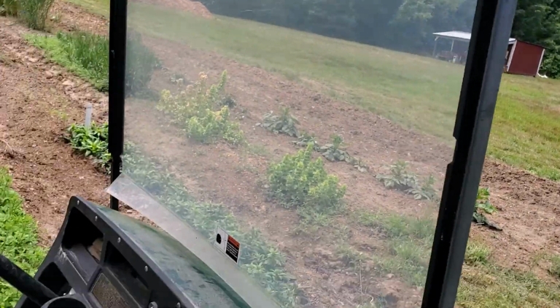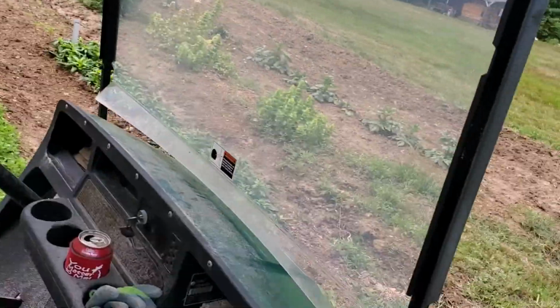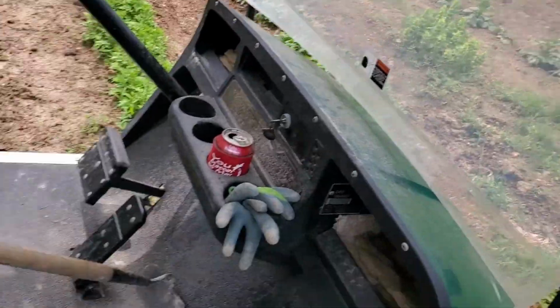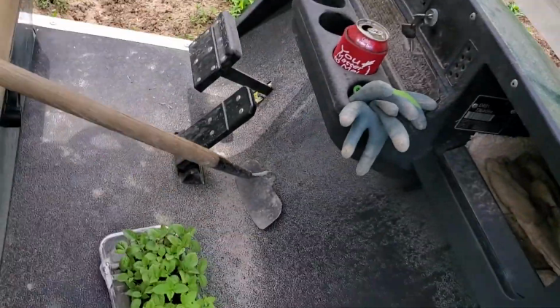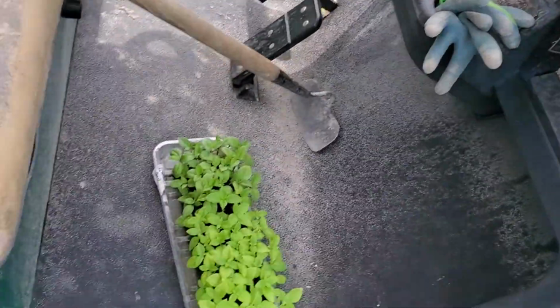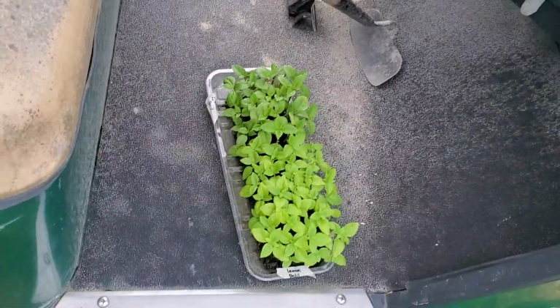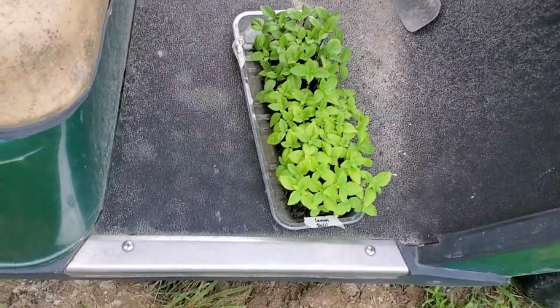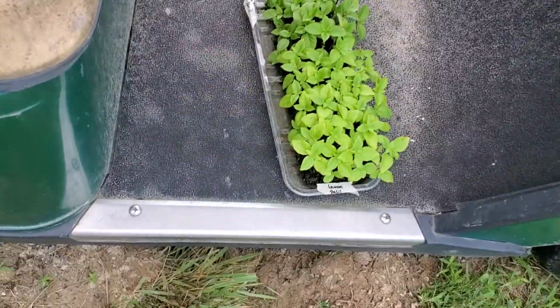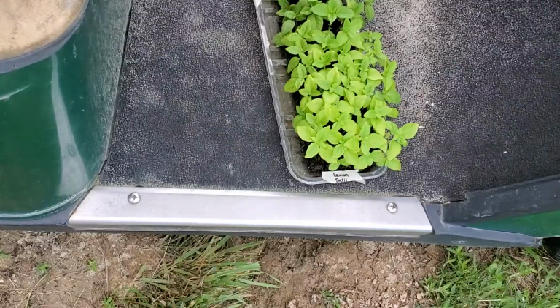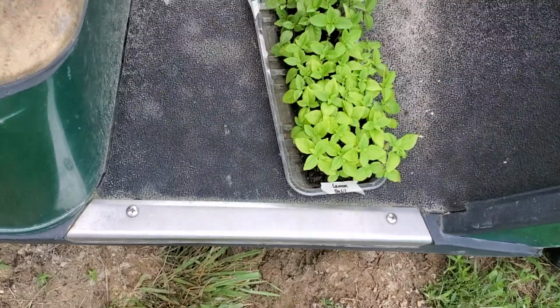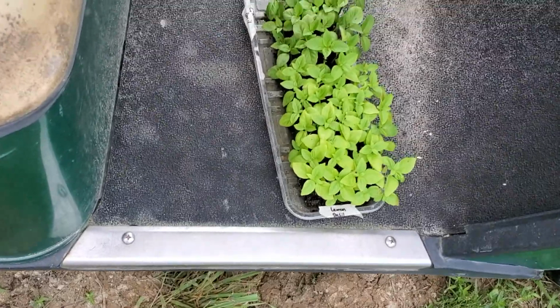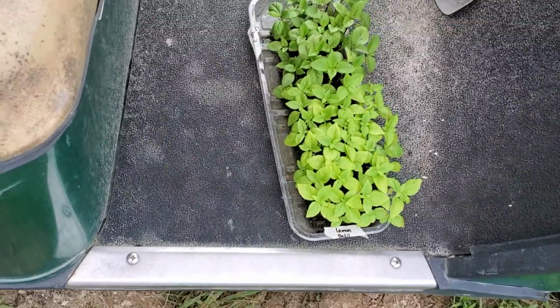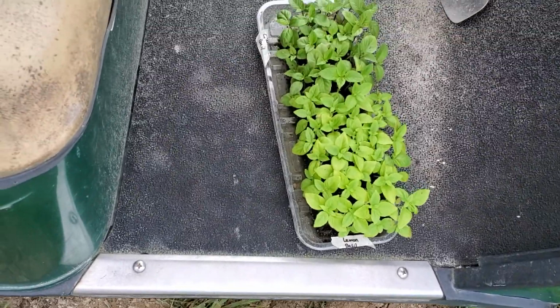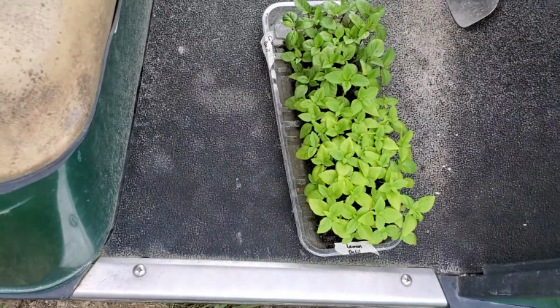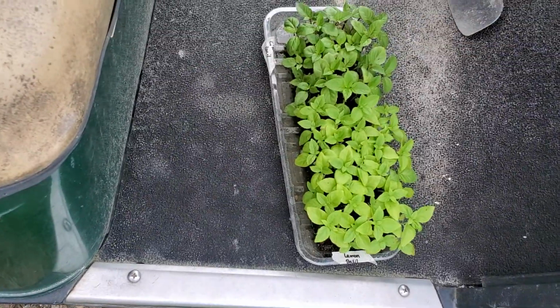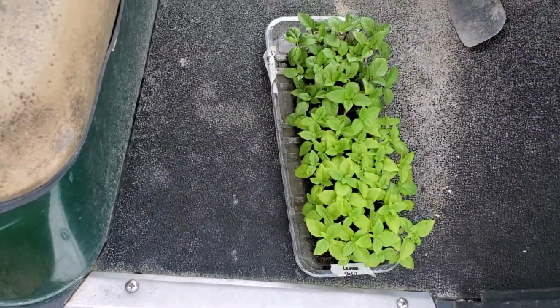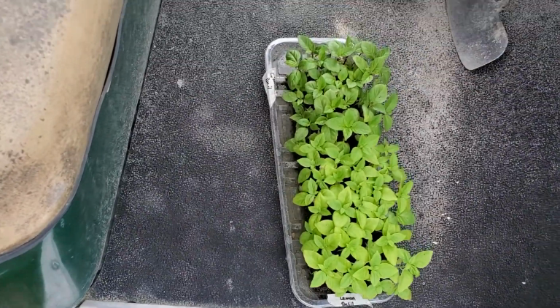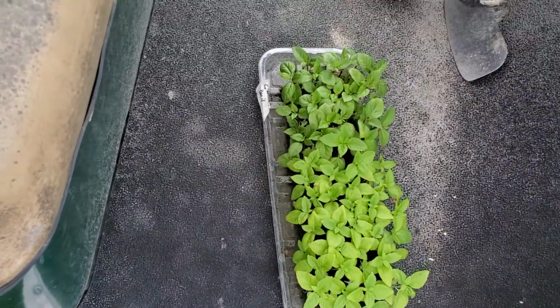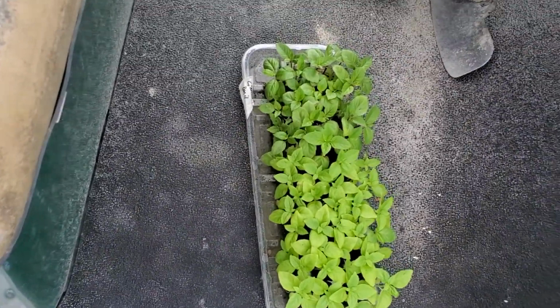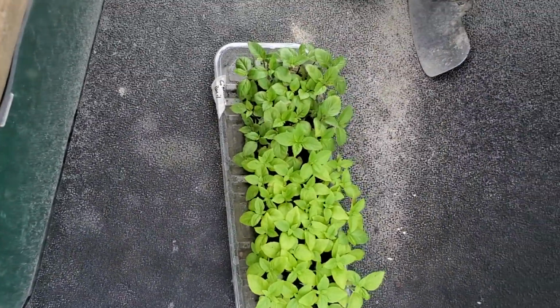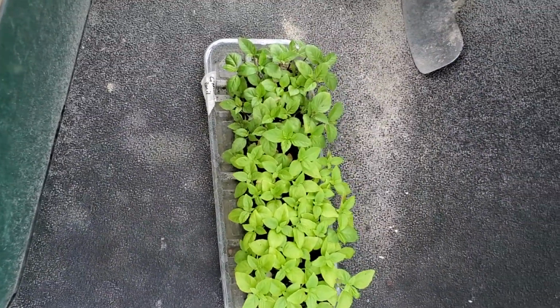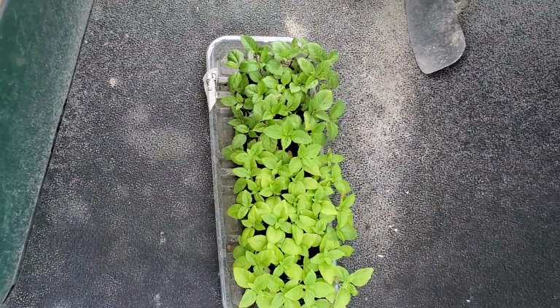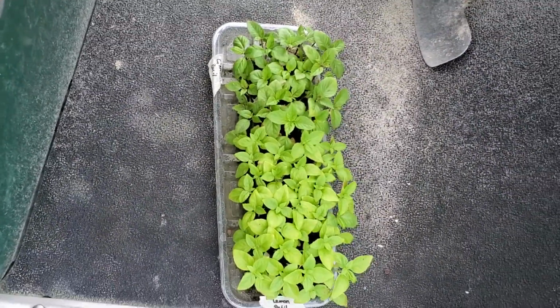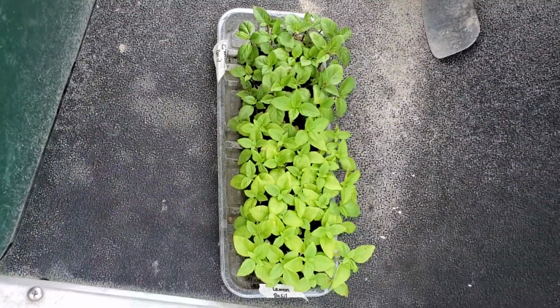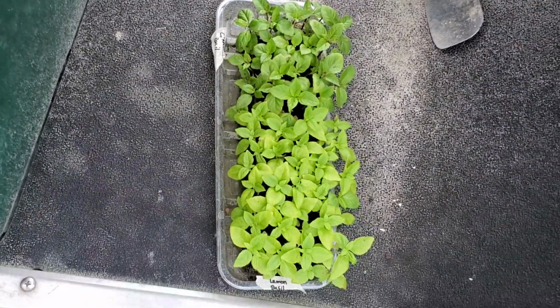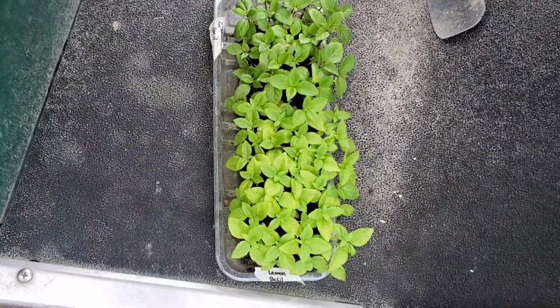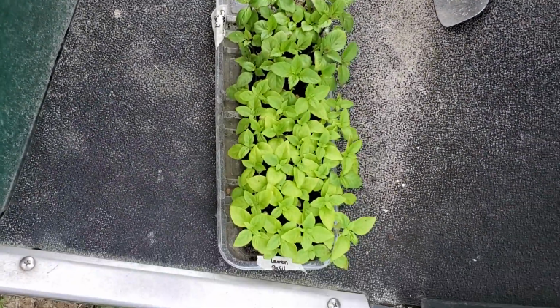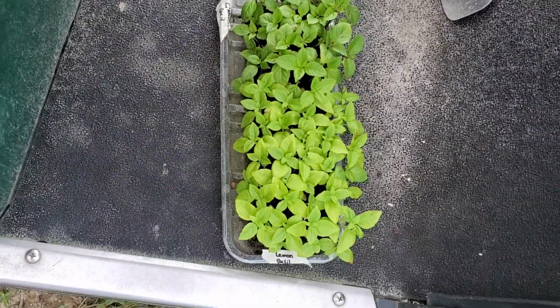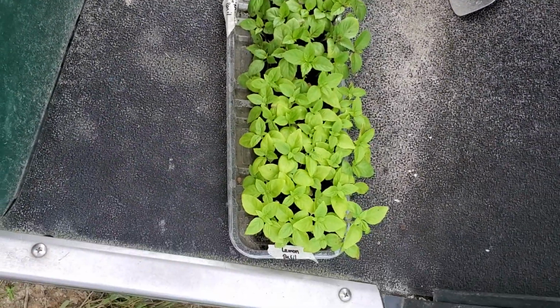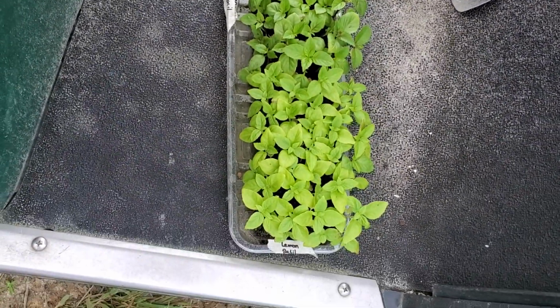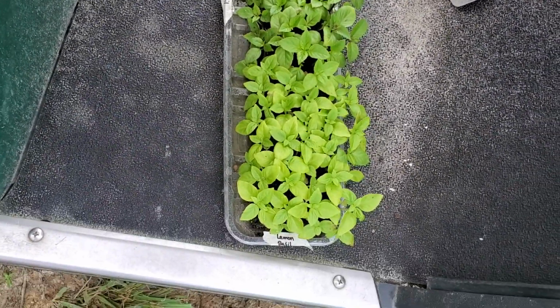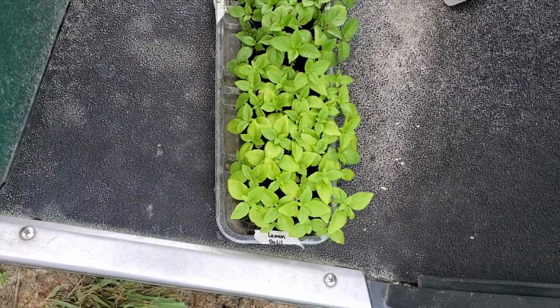I have some basil to plant — isn't that pretty? I did not get to plant it last week, so I'm just going to get it in the ground today.